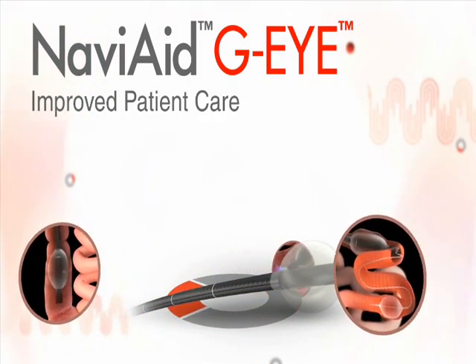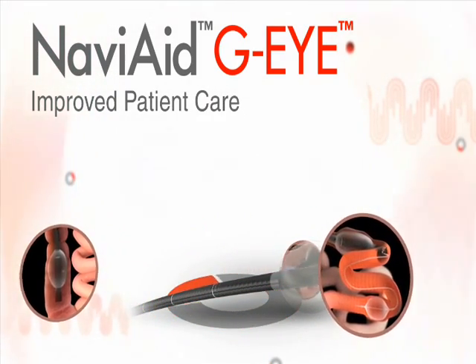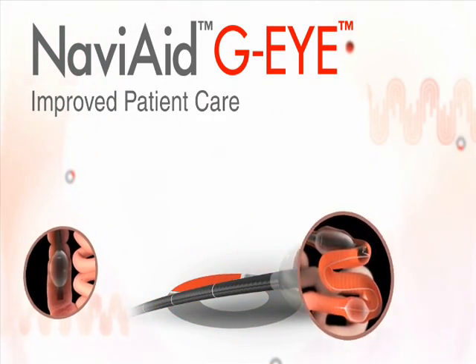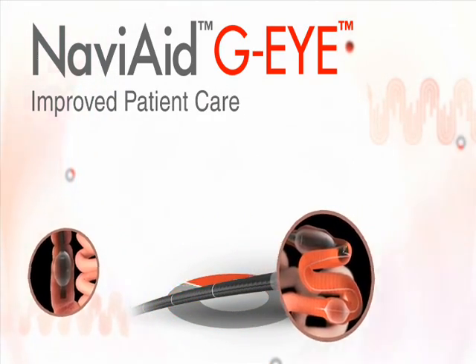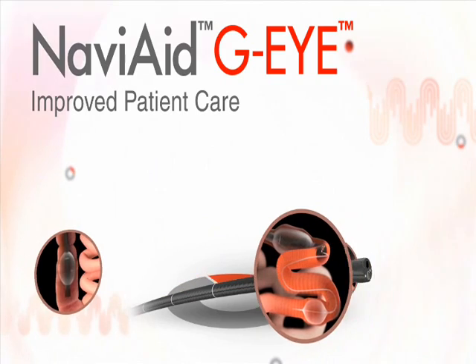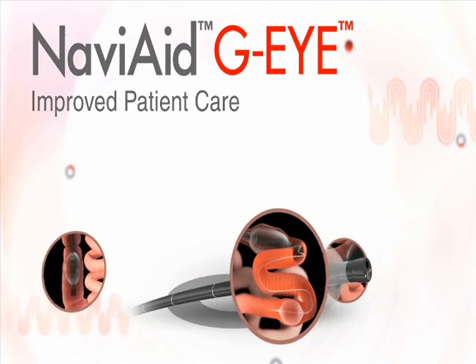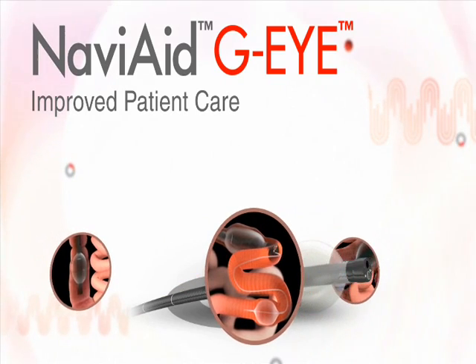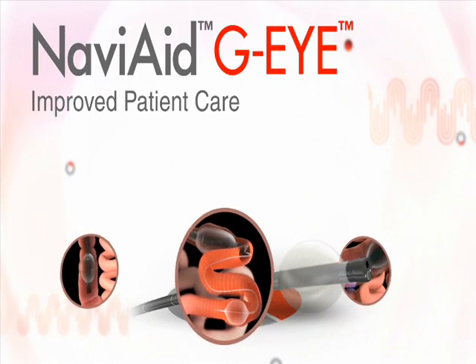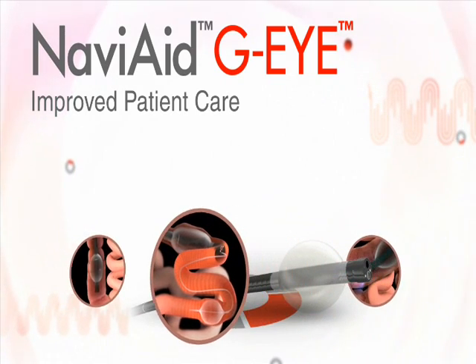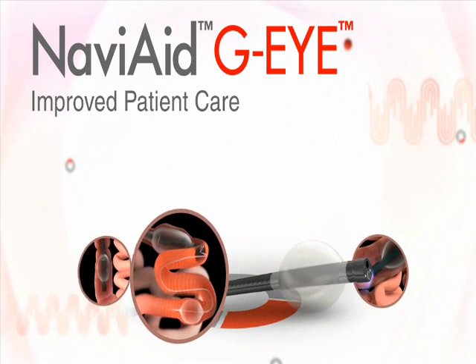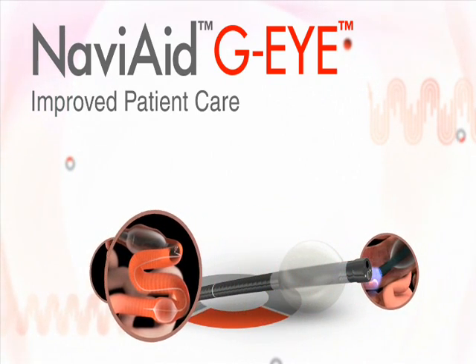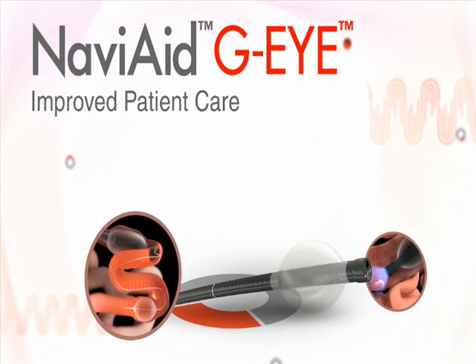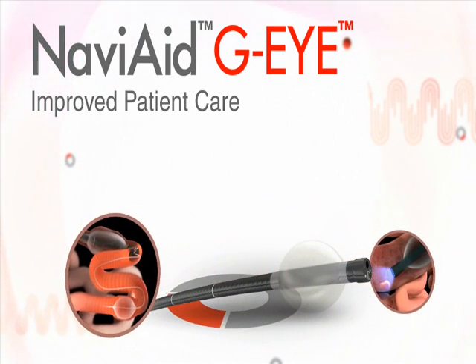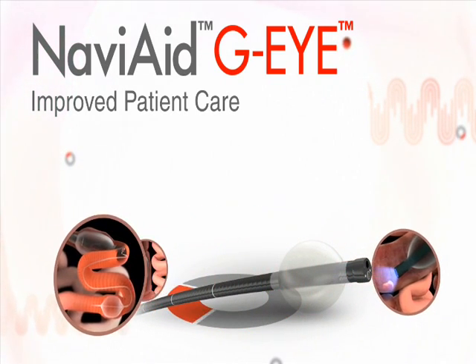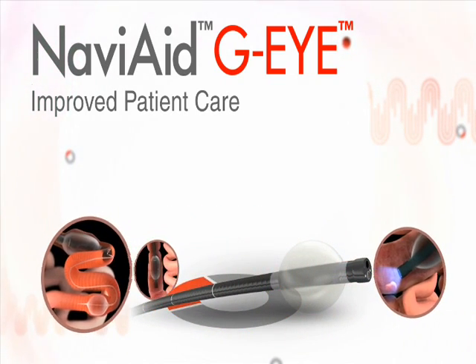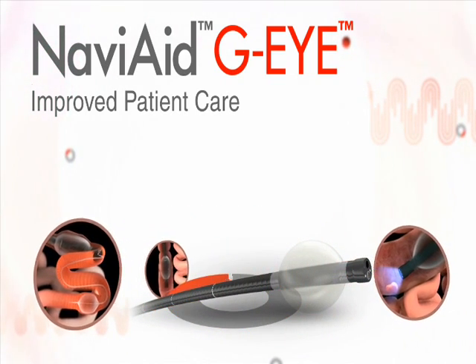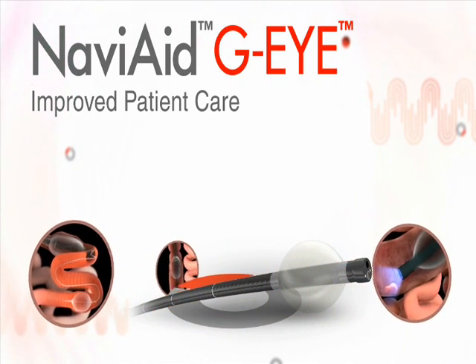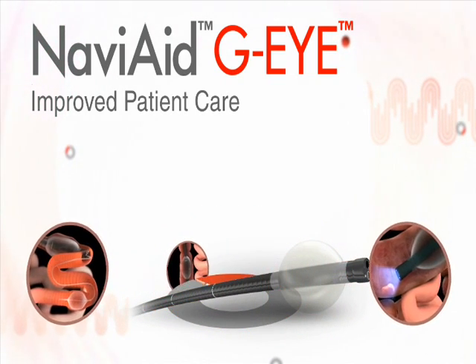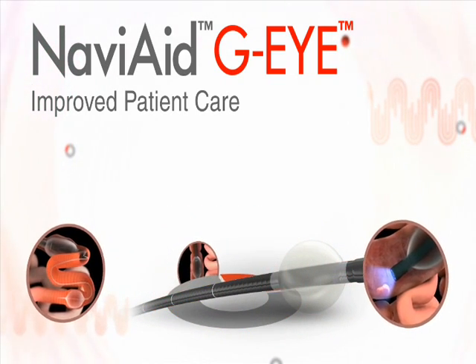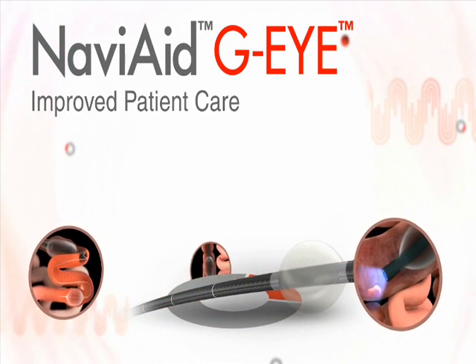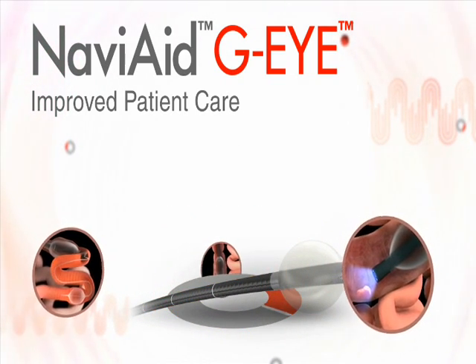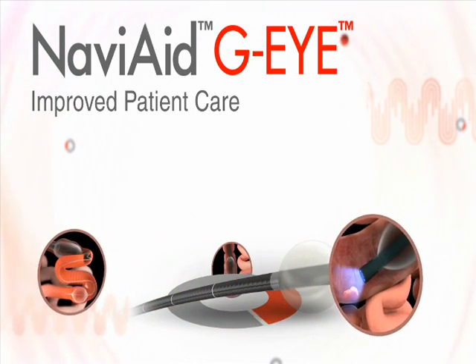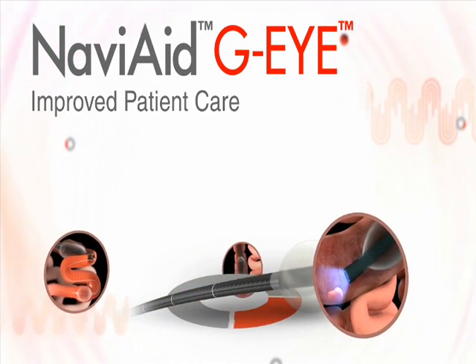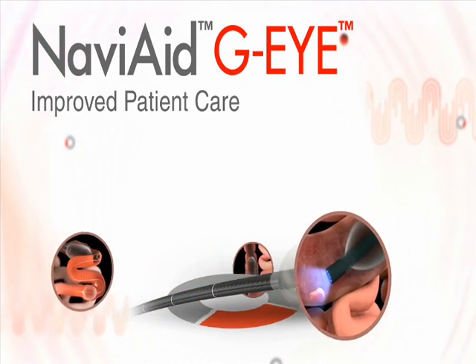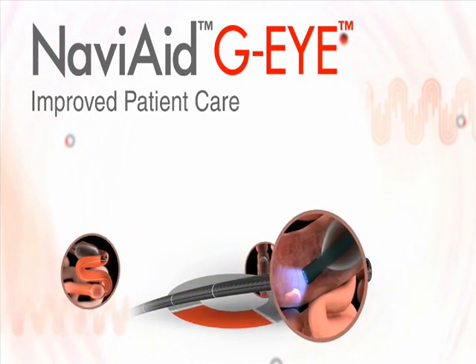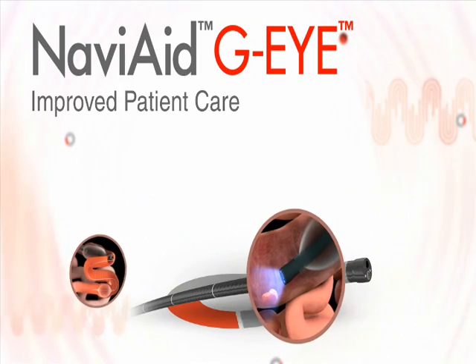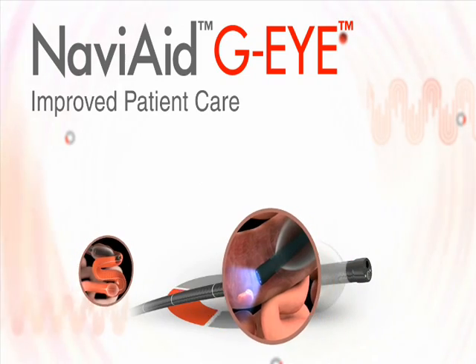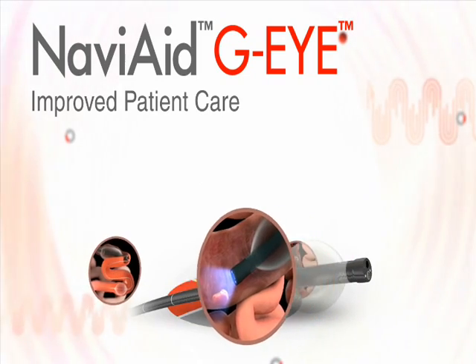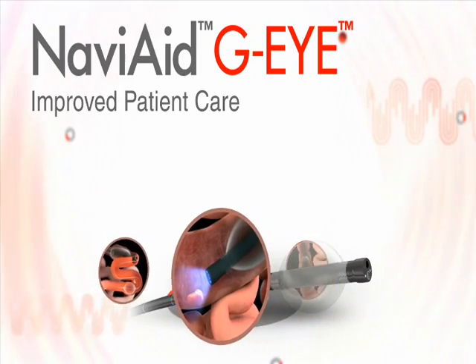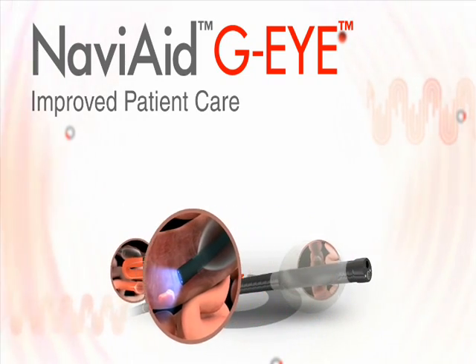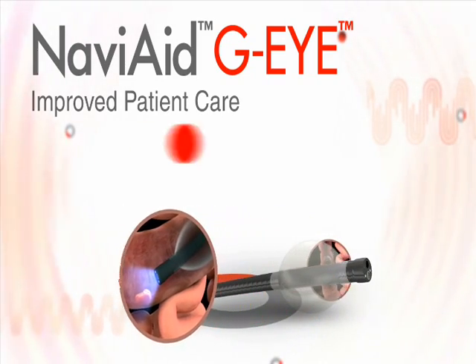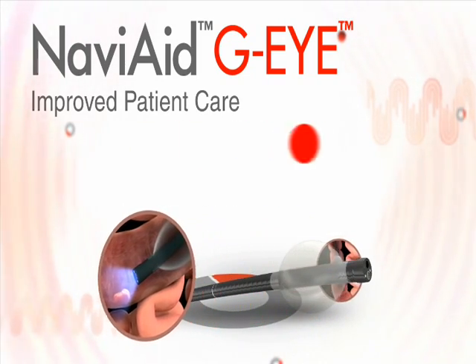It increases detection yield and is important in every colonoscopy, as well as in various other endoscopy procedures.